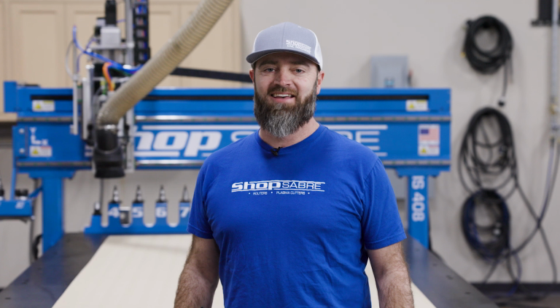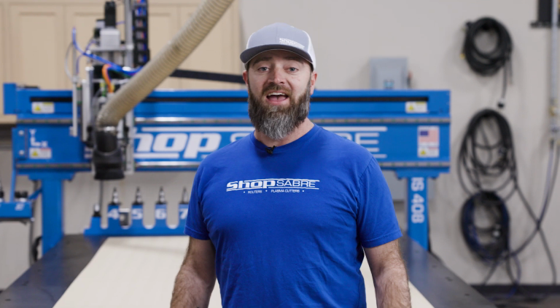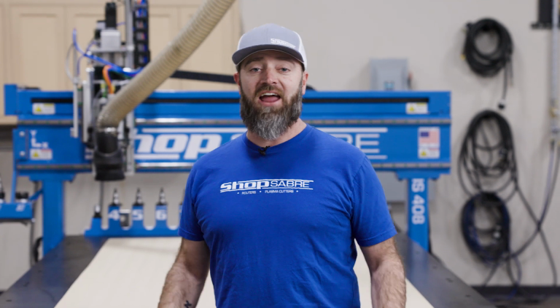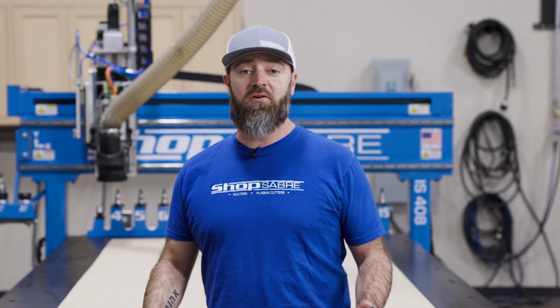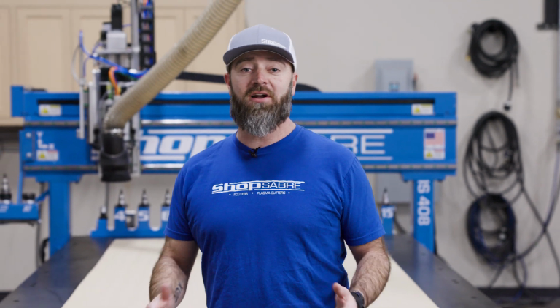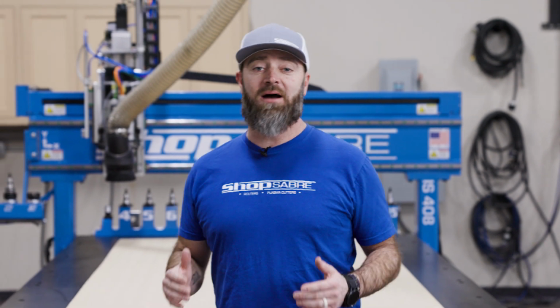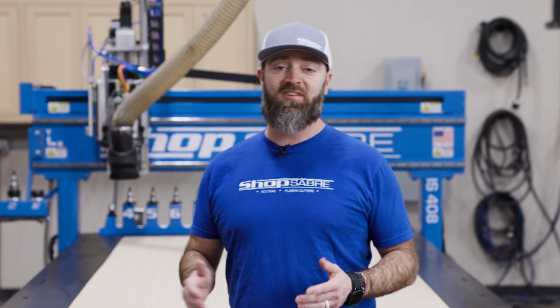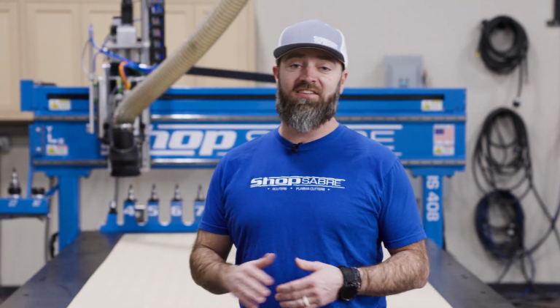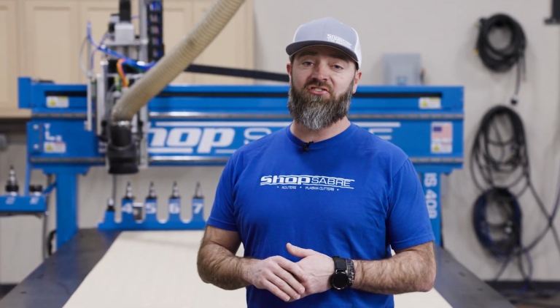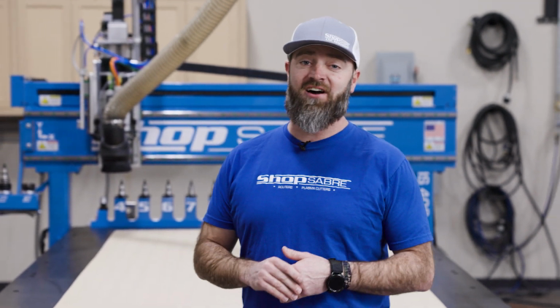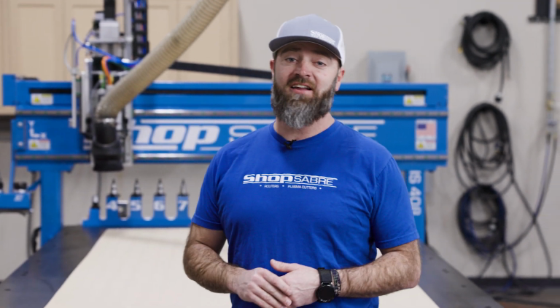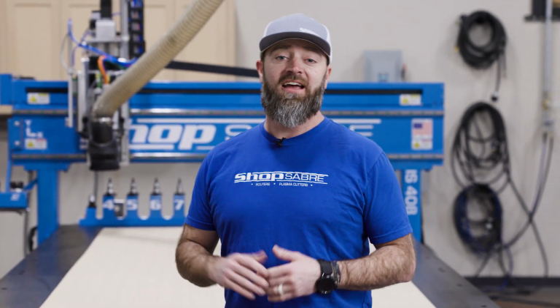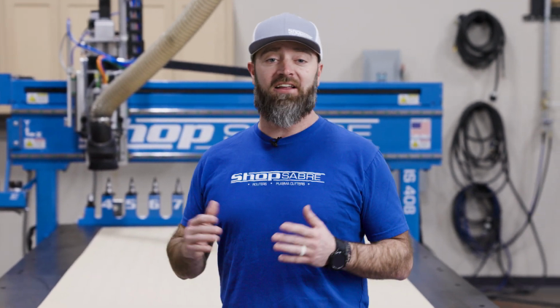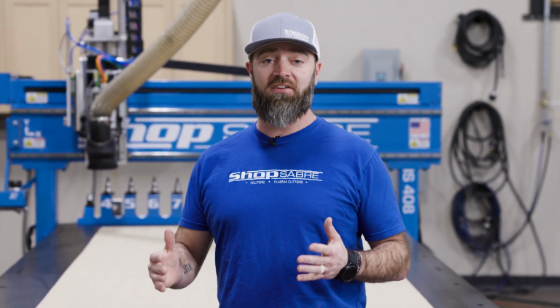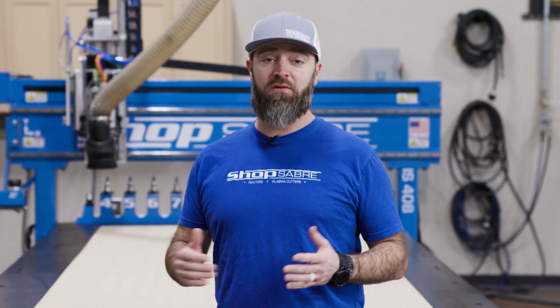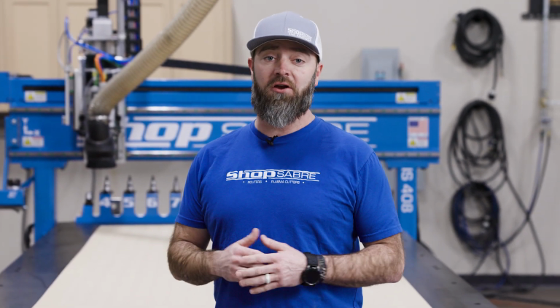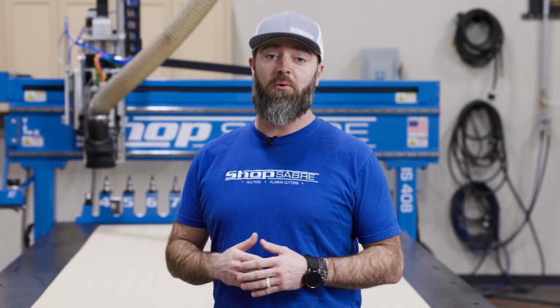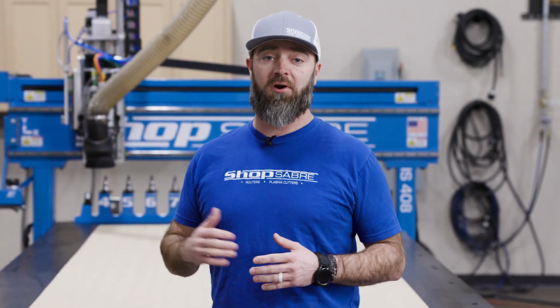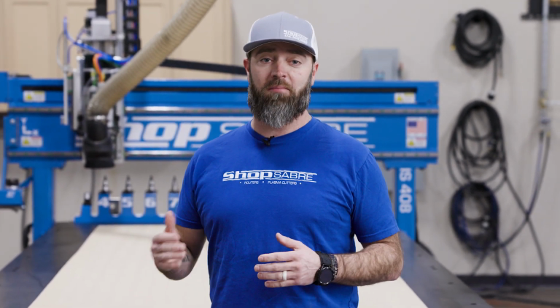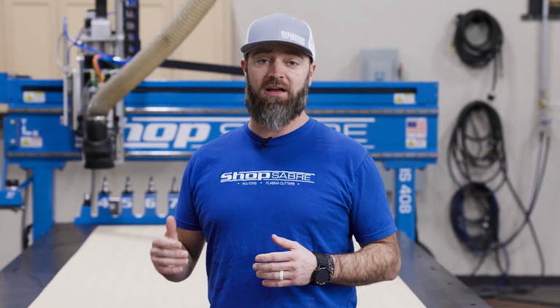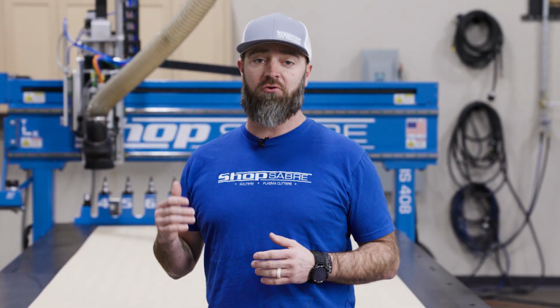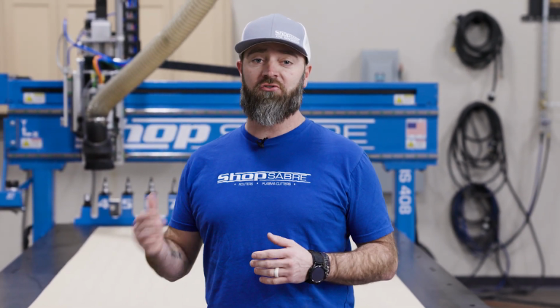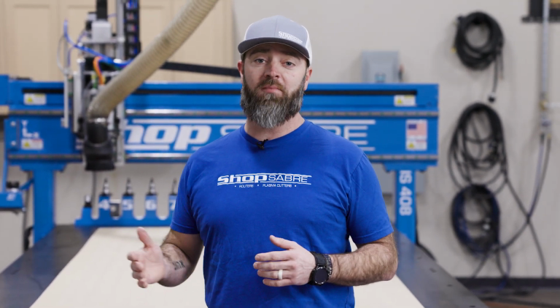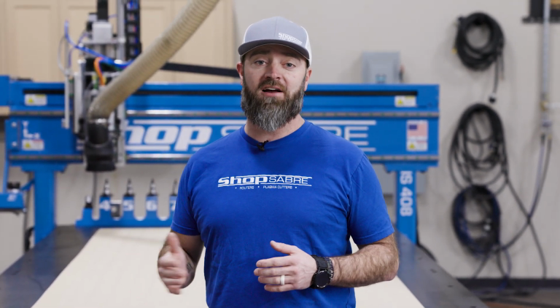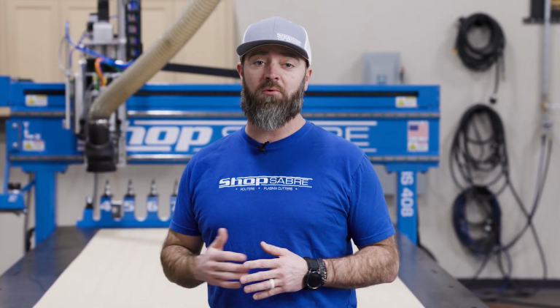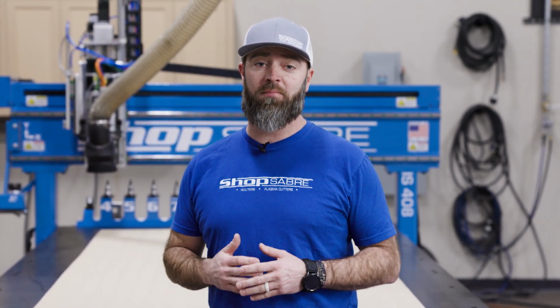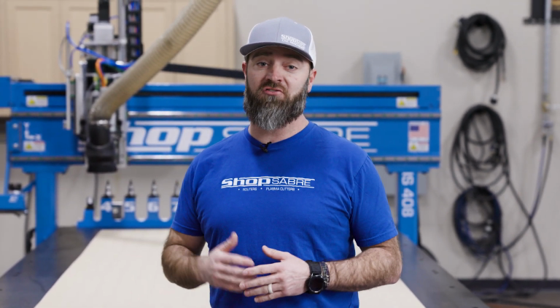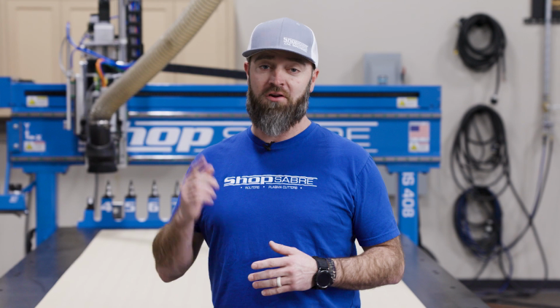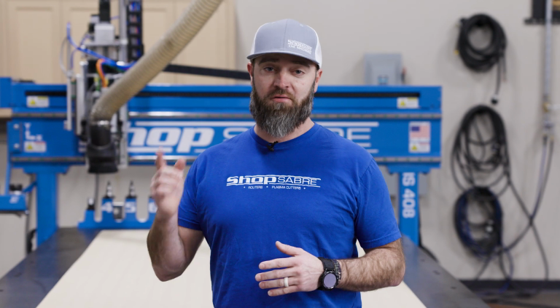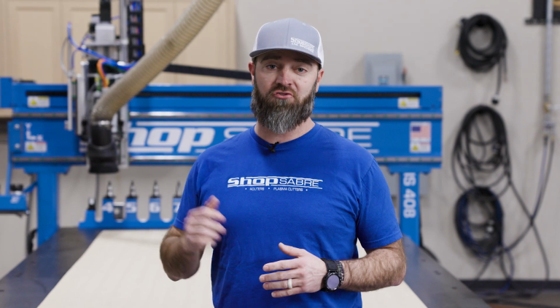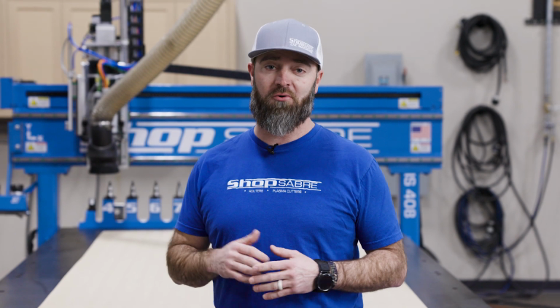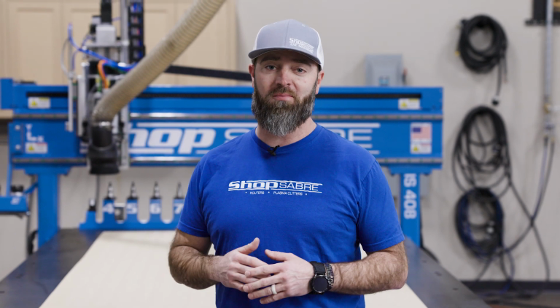Hey everyone, I'm C&C Sean and in this video we're going to make a torsion box workbench for the showroom.